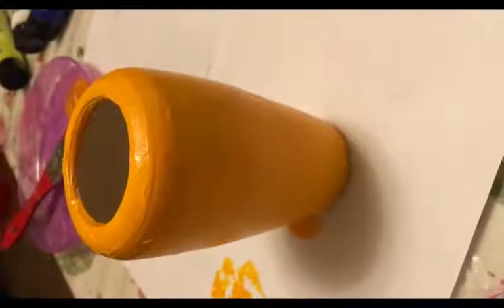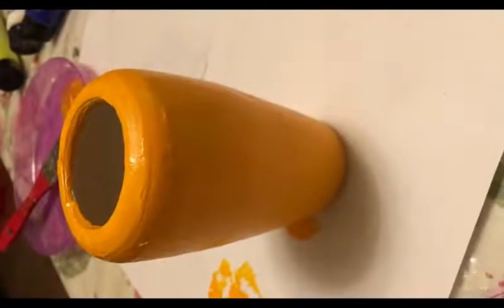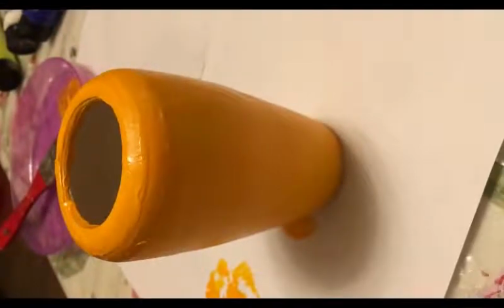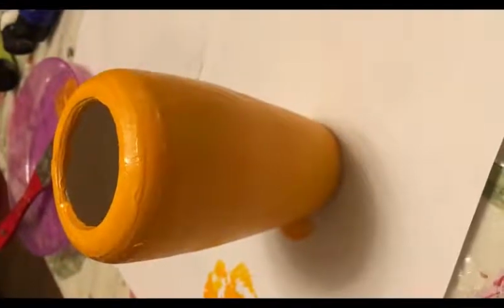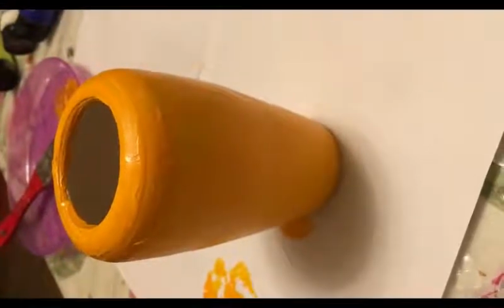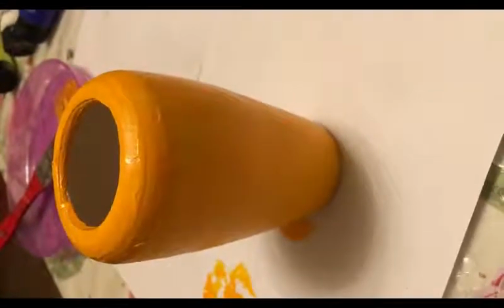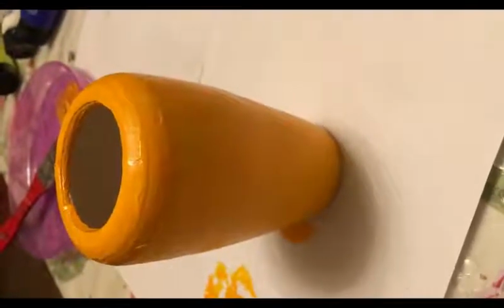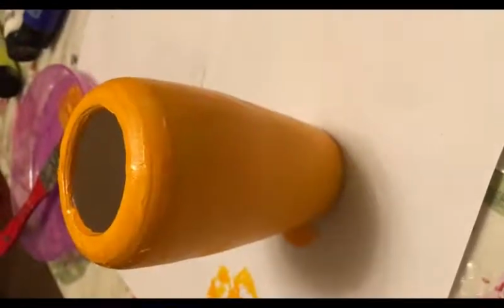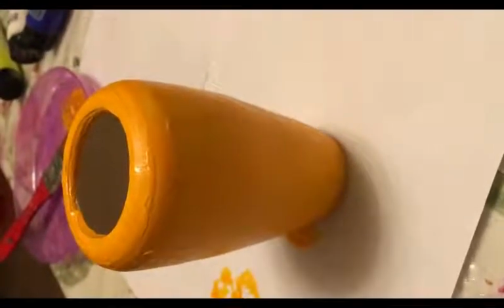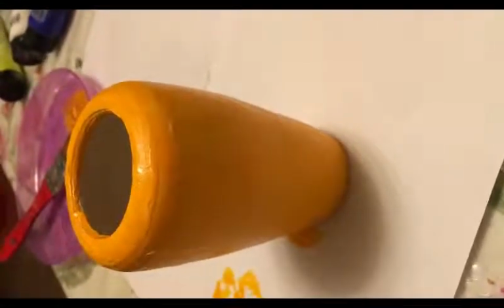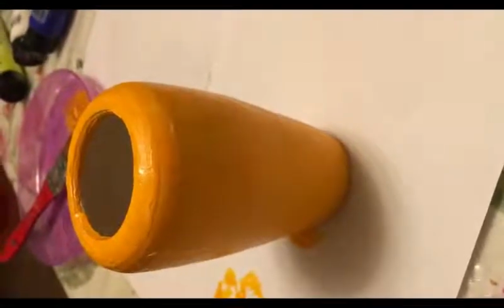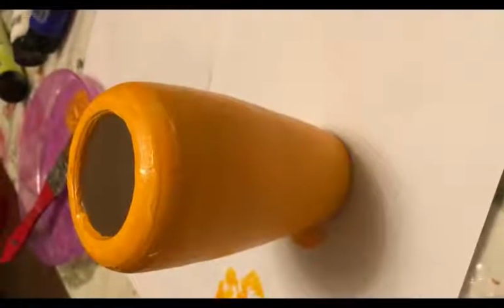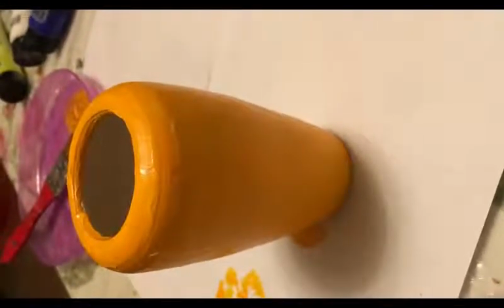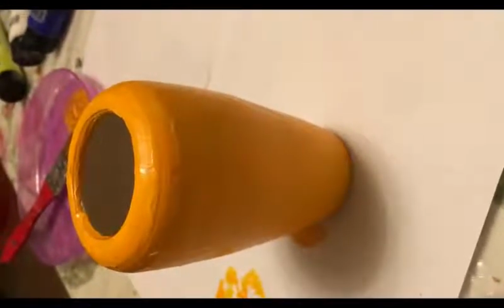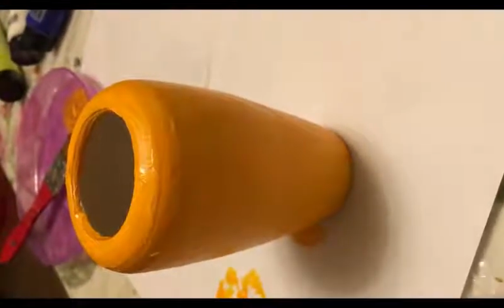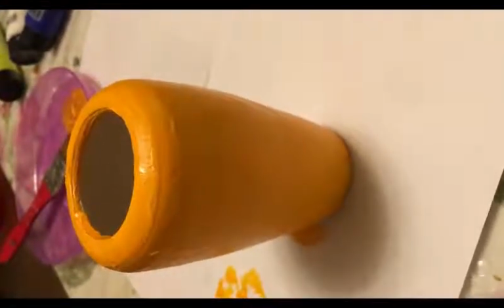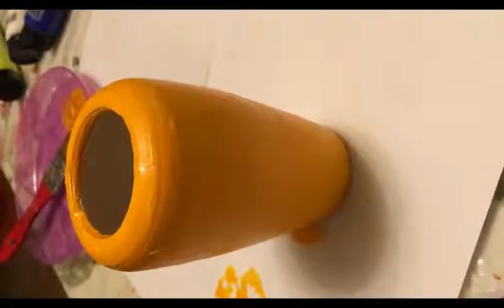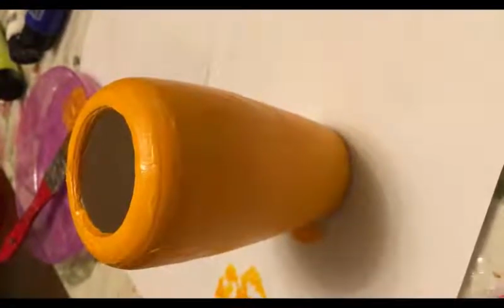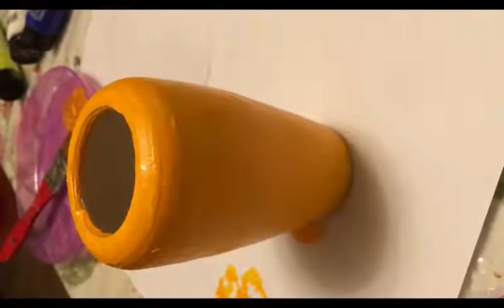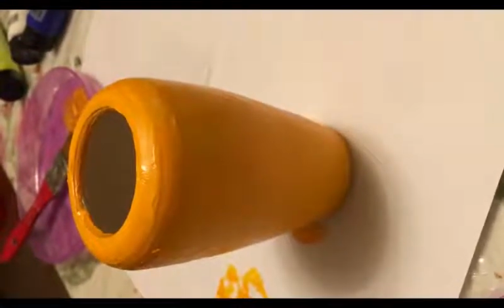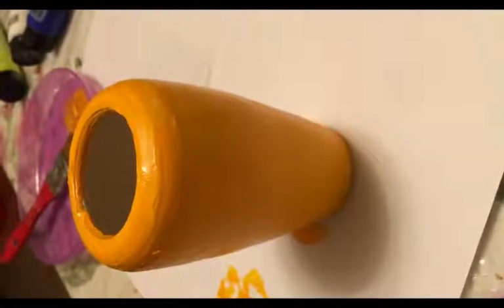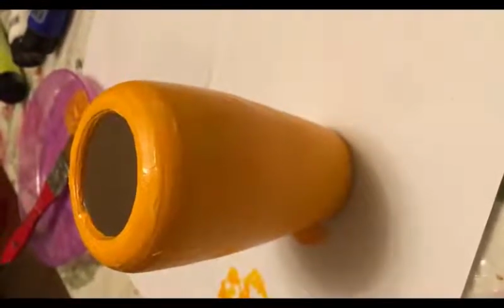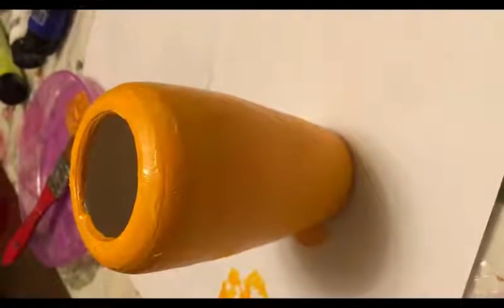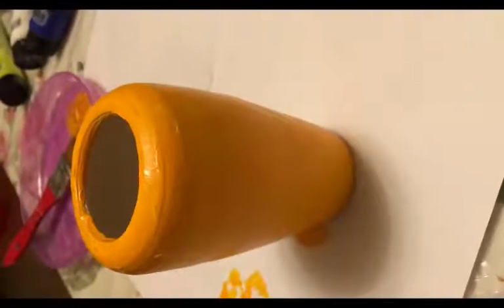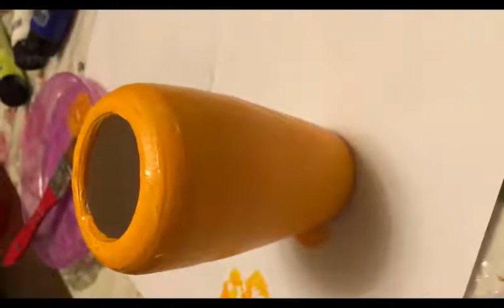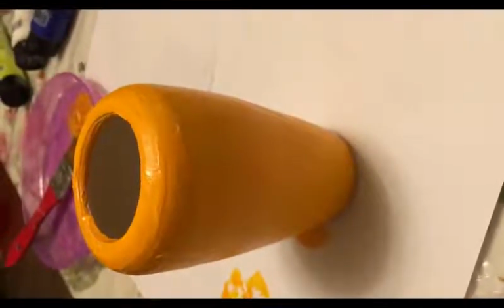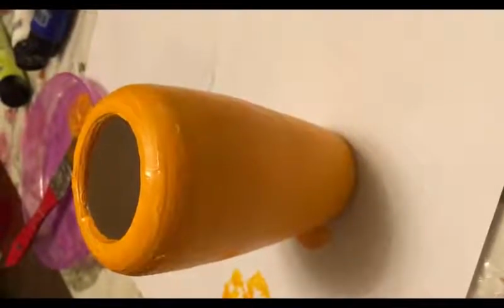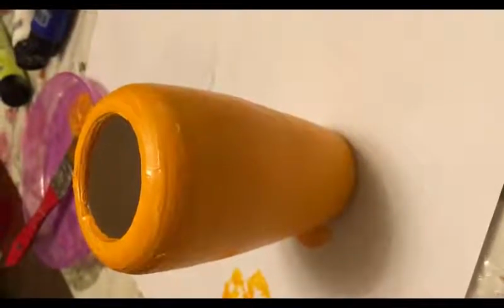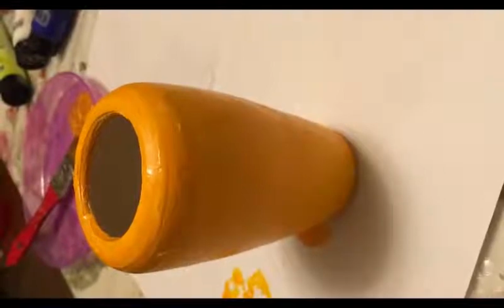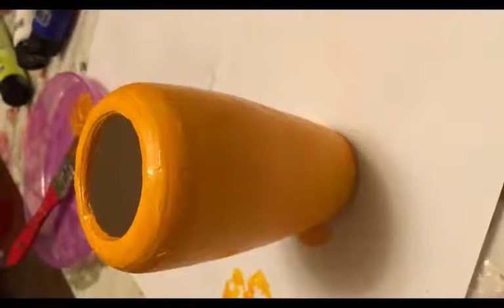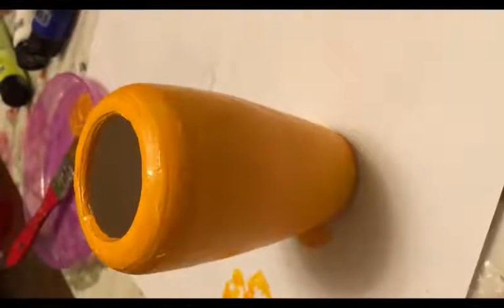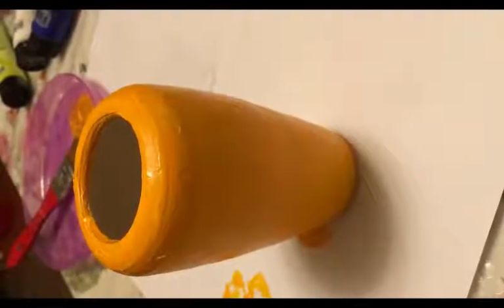So I'm going to let it dry for a few minutes. See you back in a few minutes.